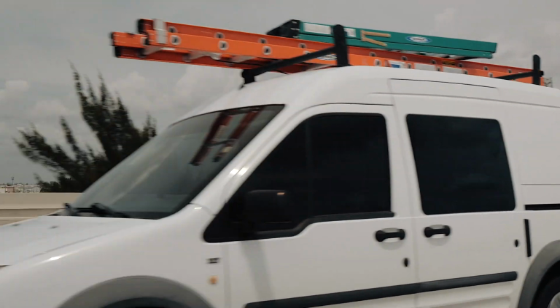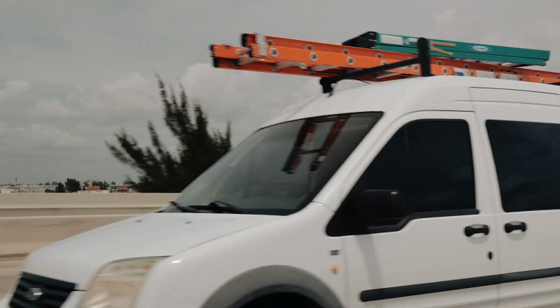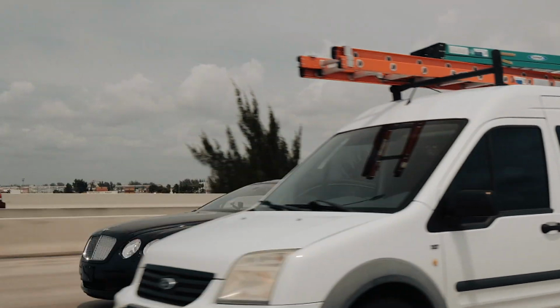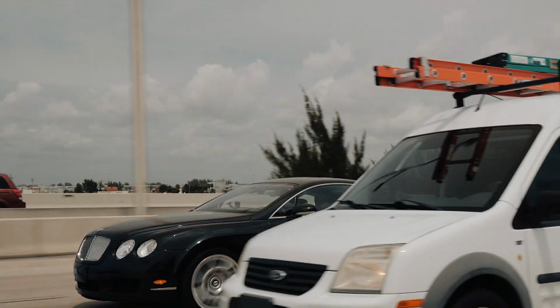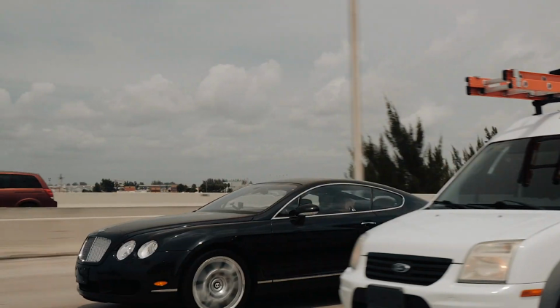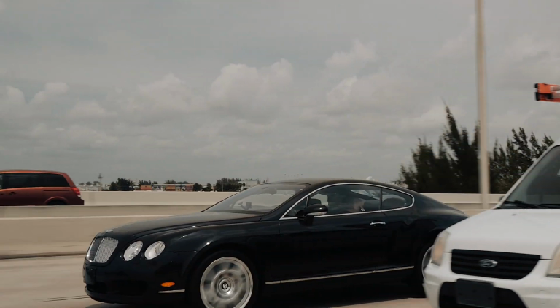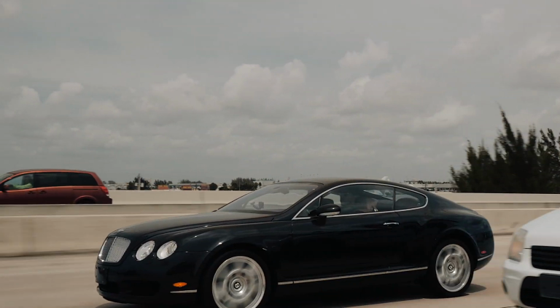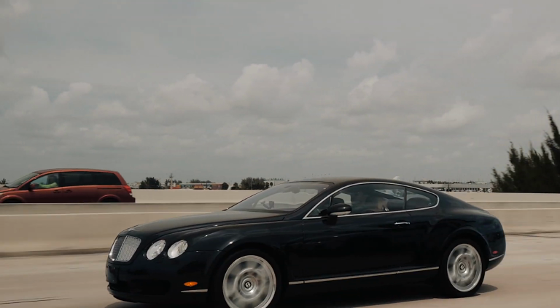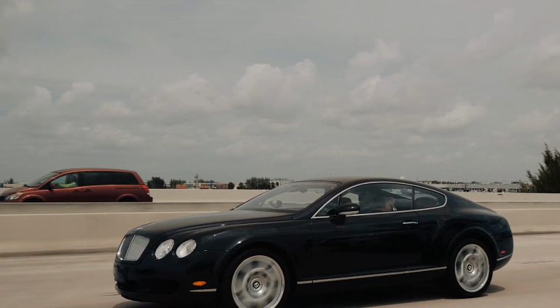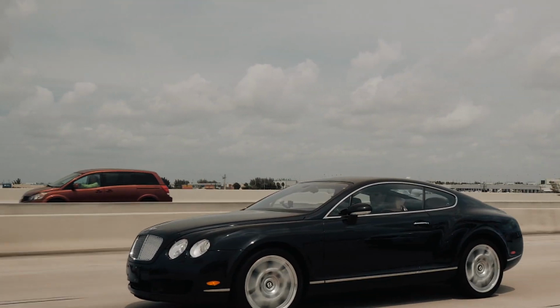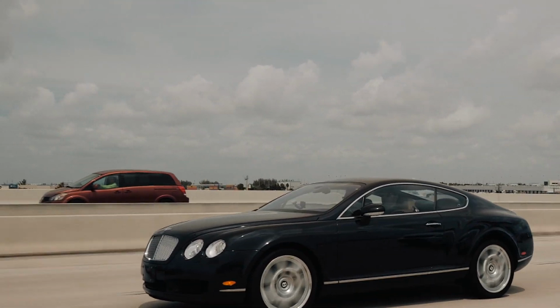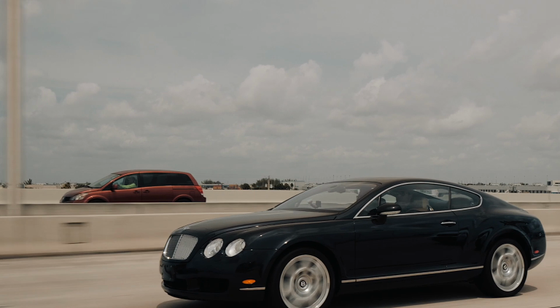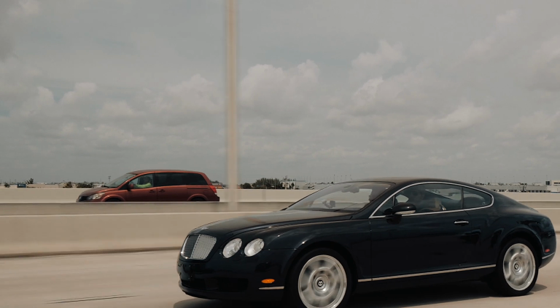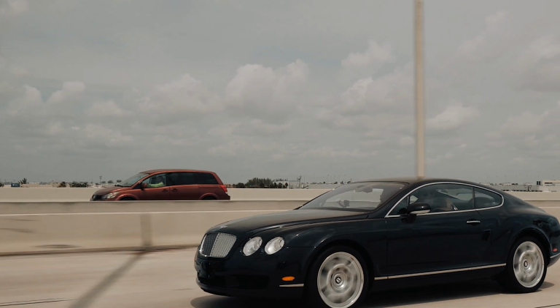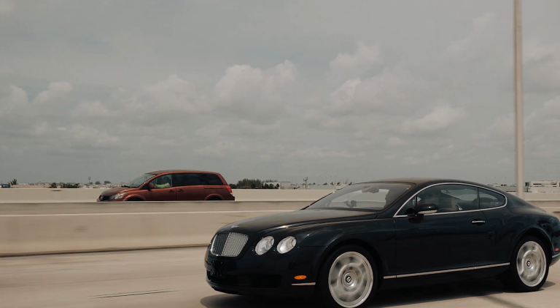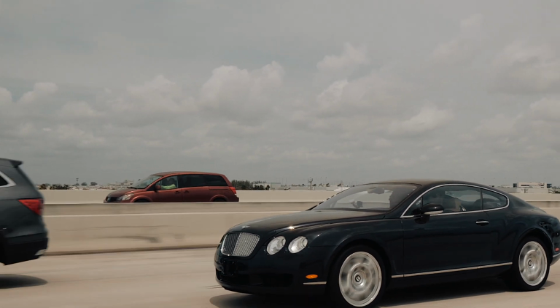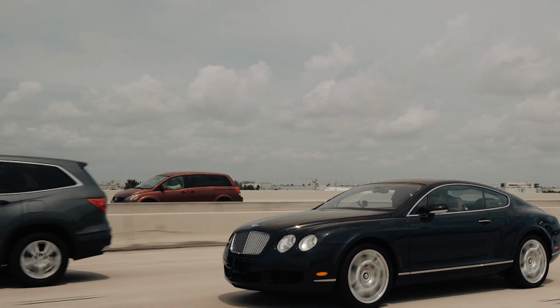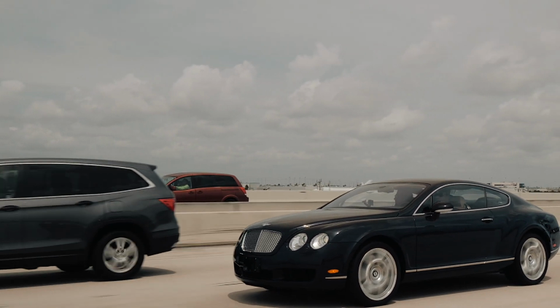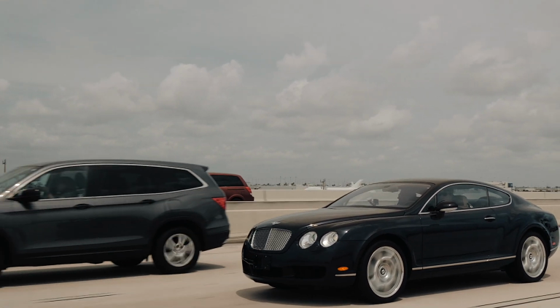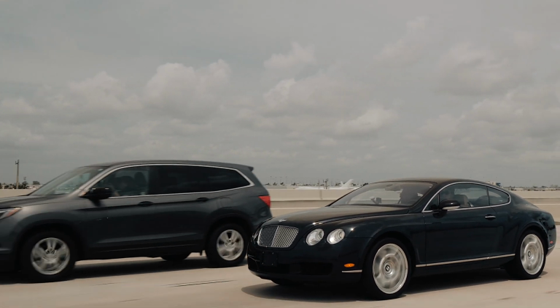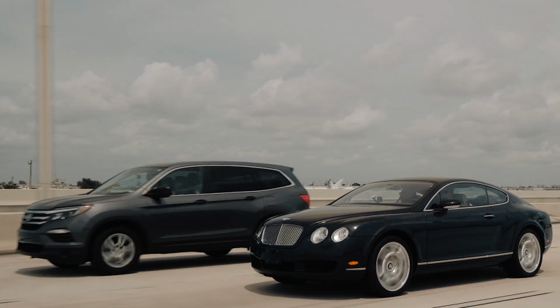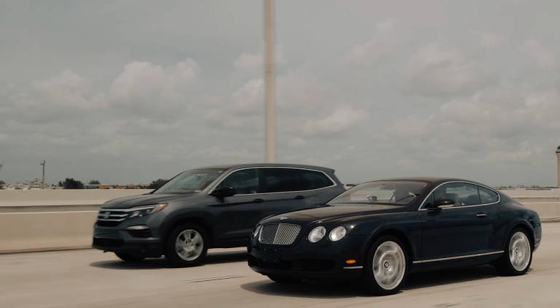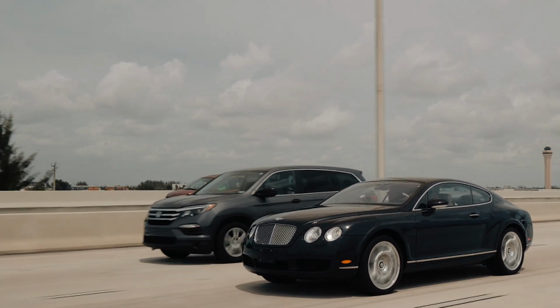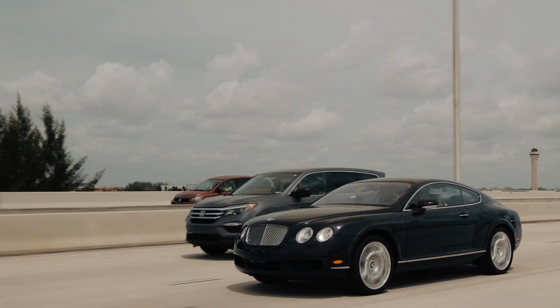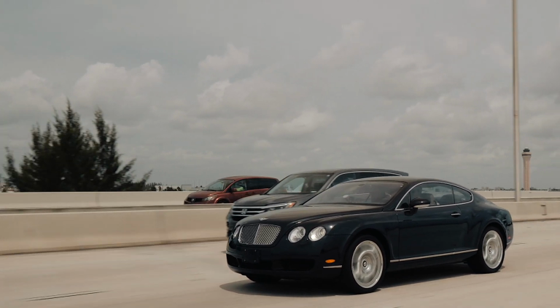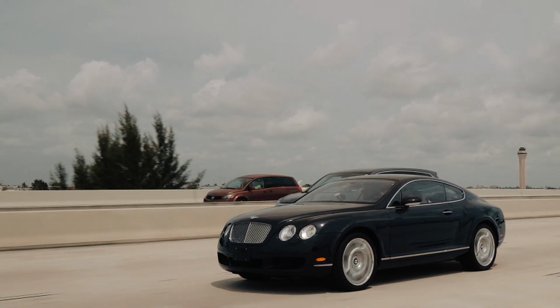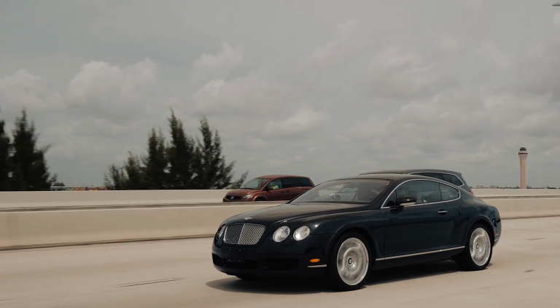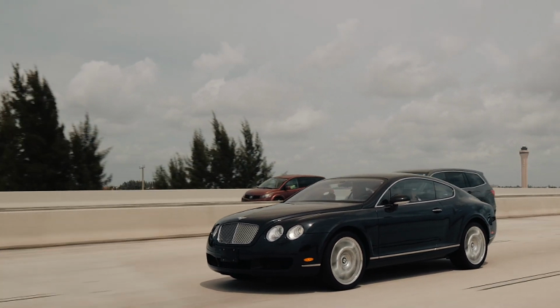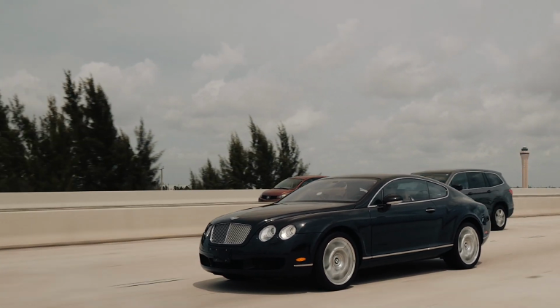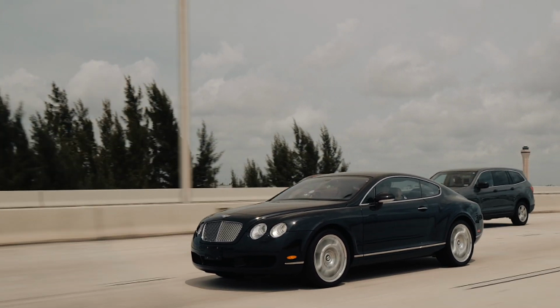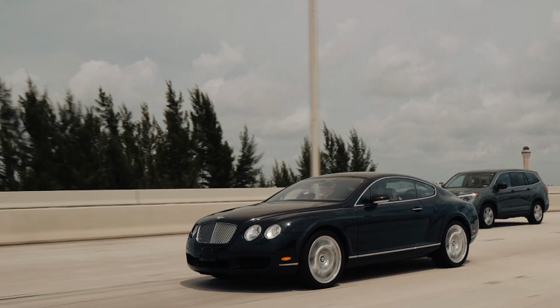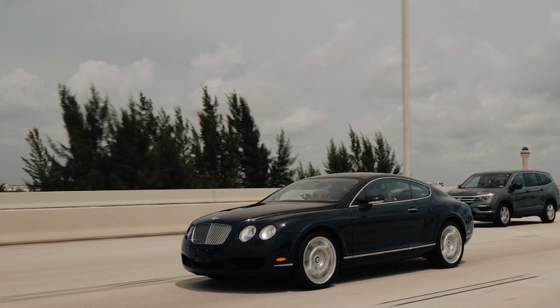And when you get on the gas, she goes. Oh, she goes. The car has power. It's a heavy car, but it has power.